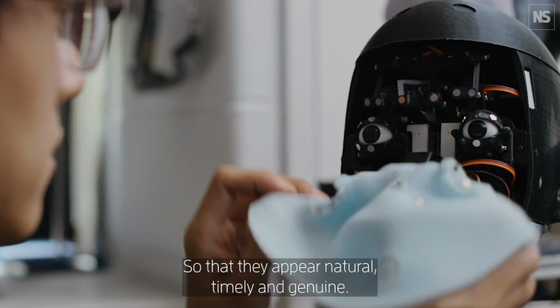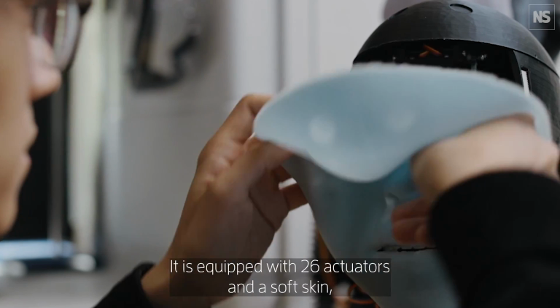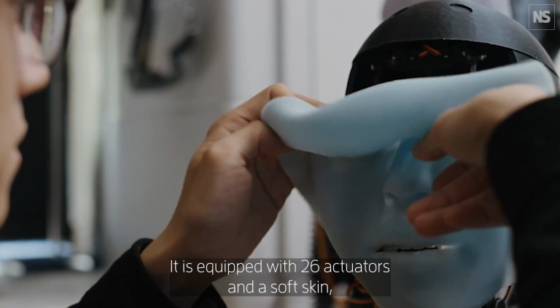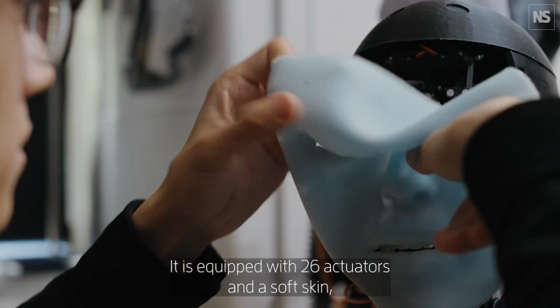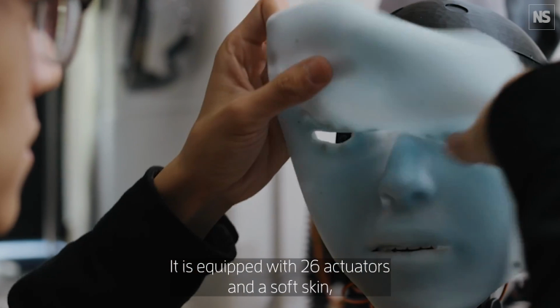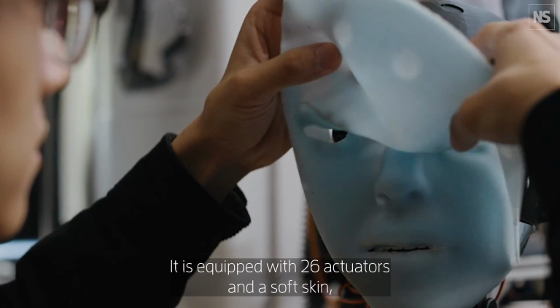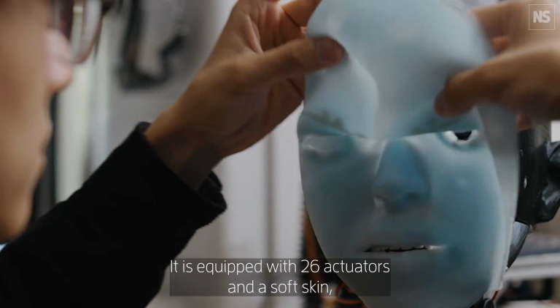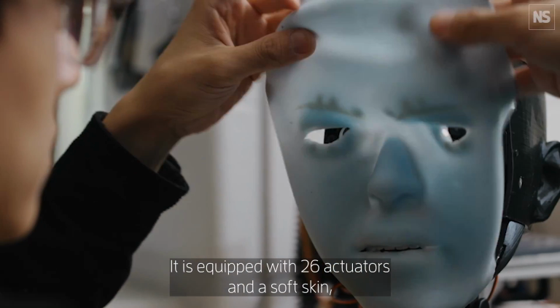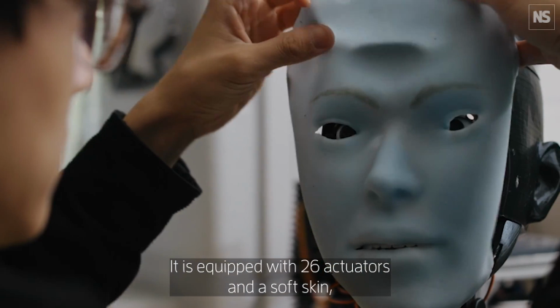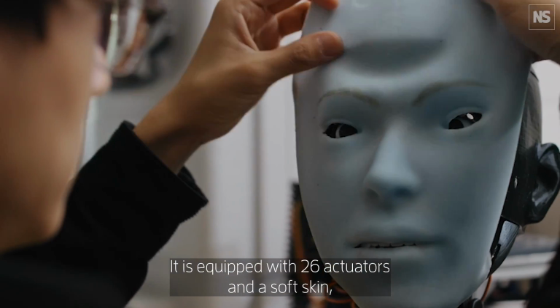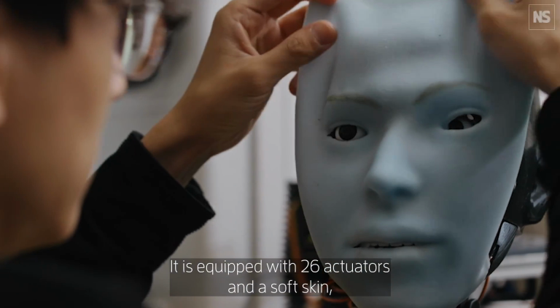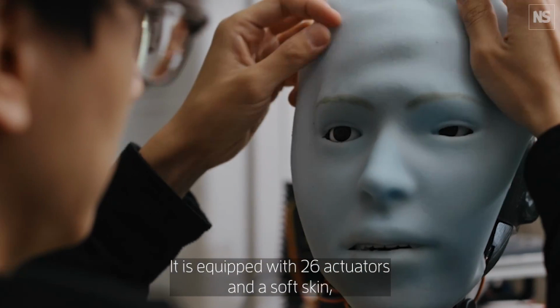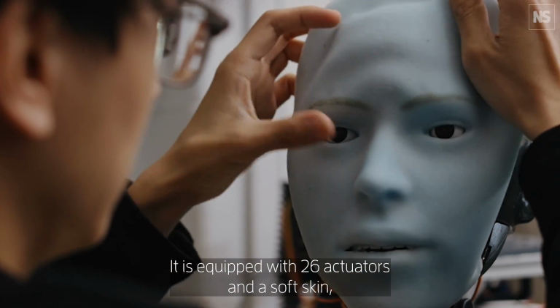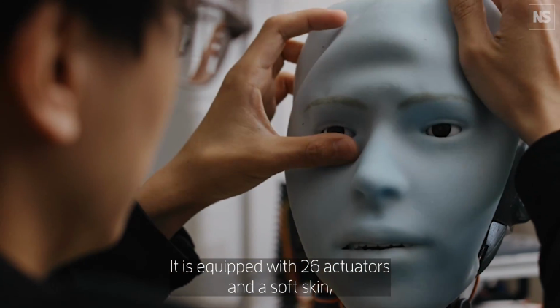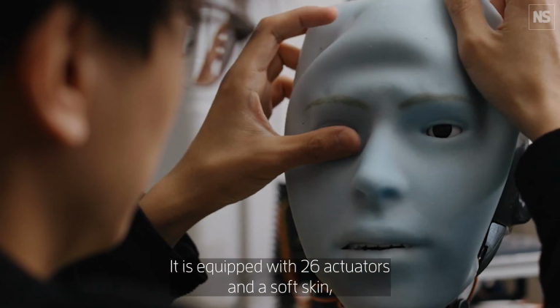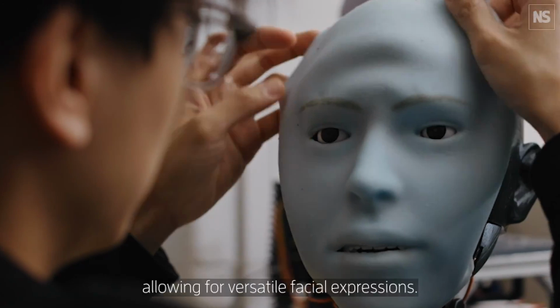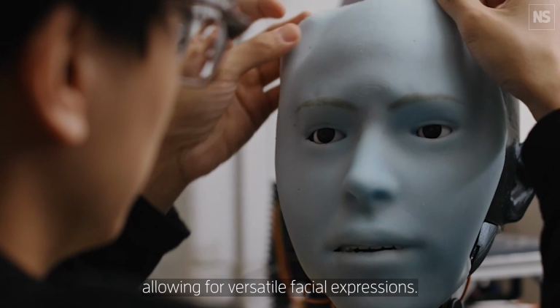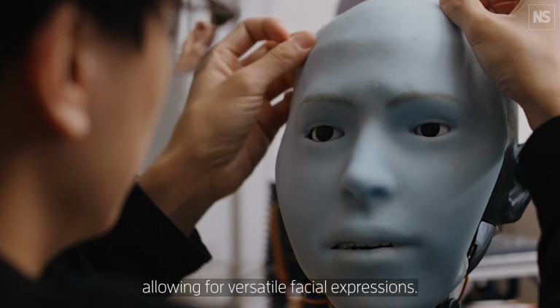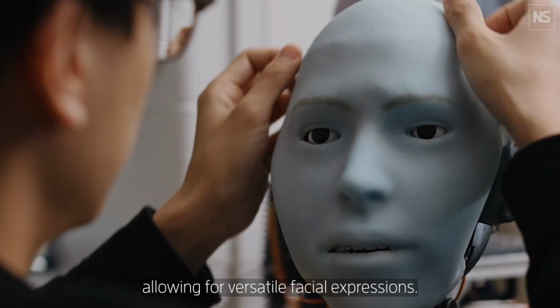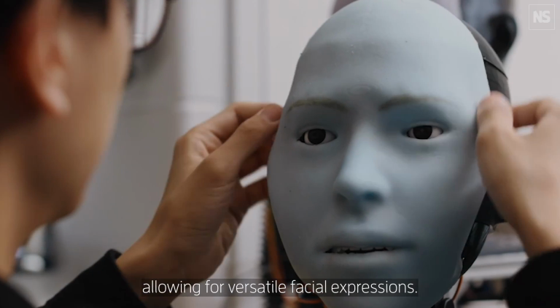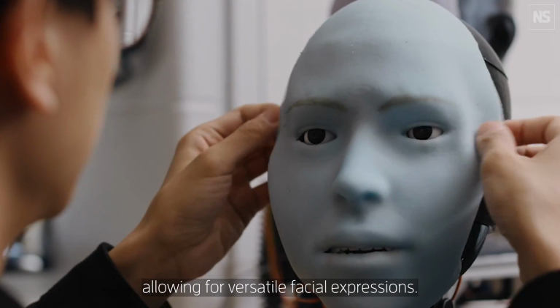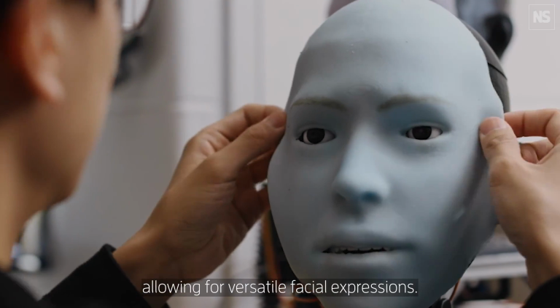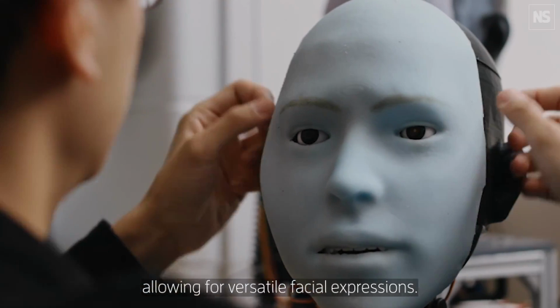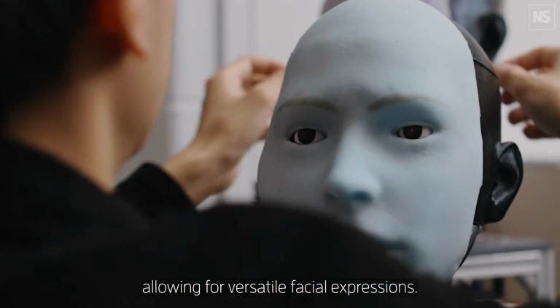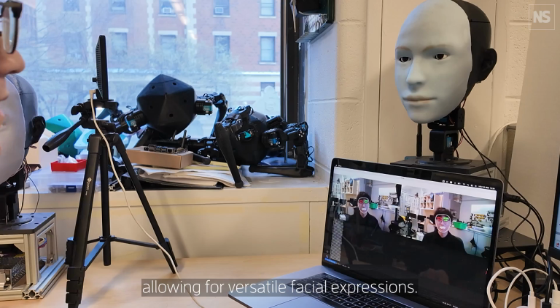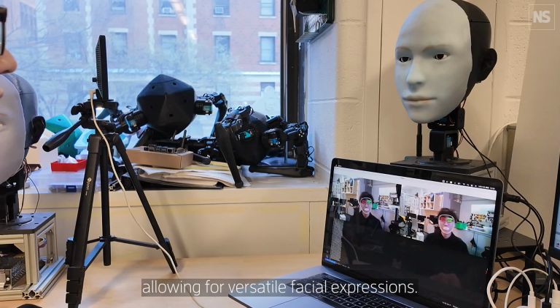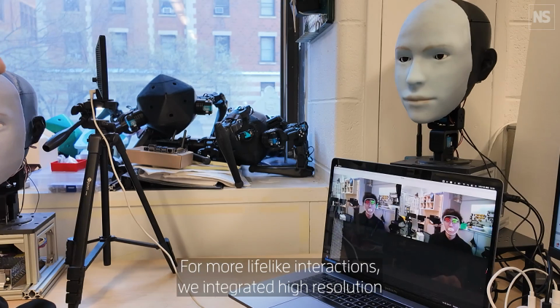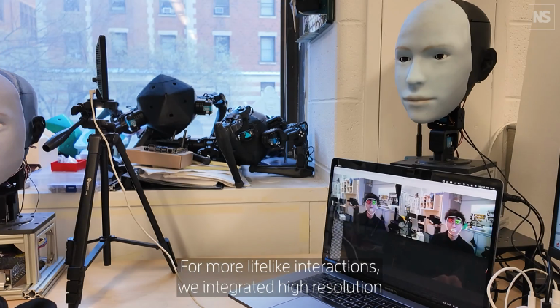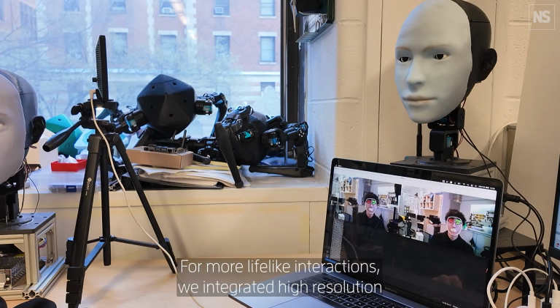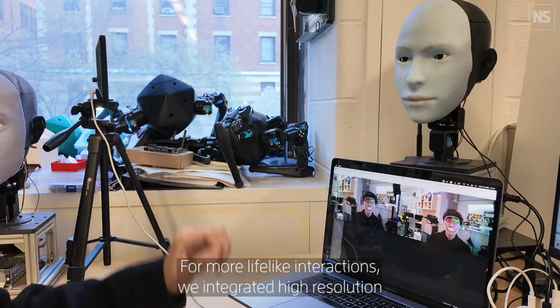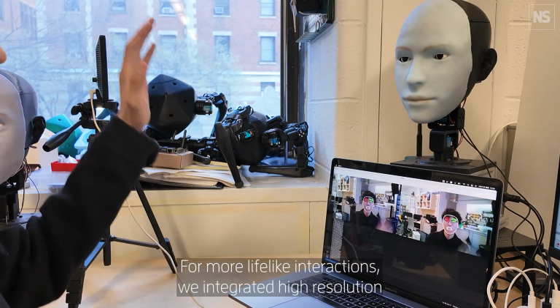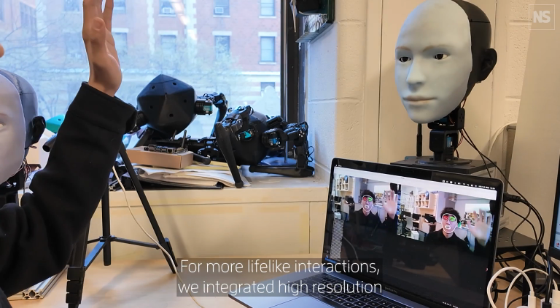It is equipped with 26 actuators and soft skin, allowing for versatile facial expressions and more lifelike interactions.